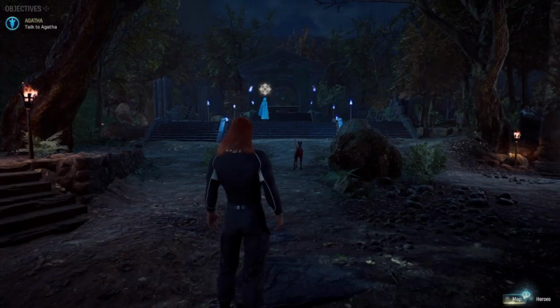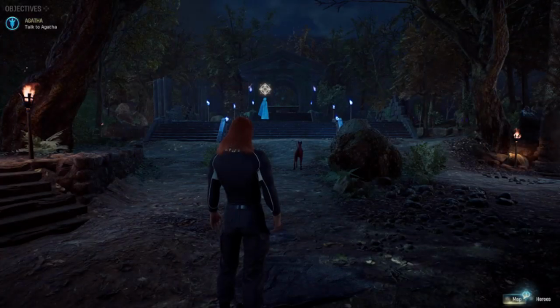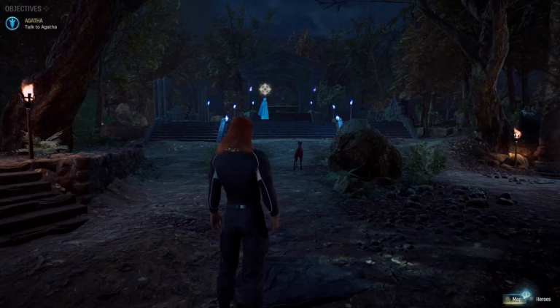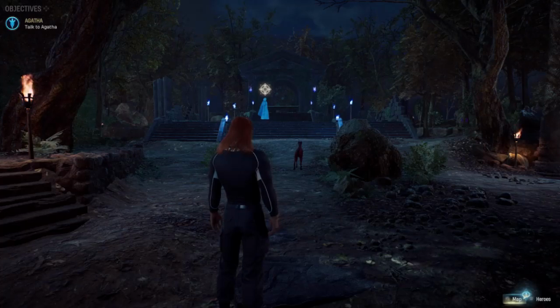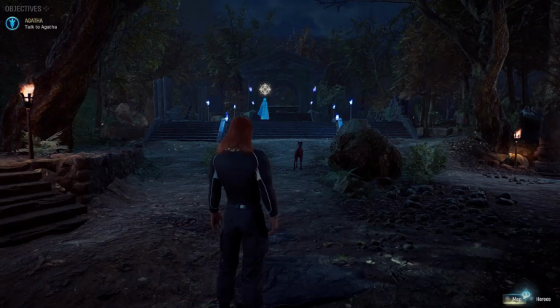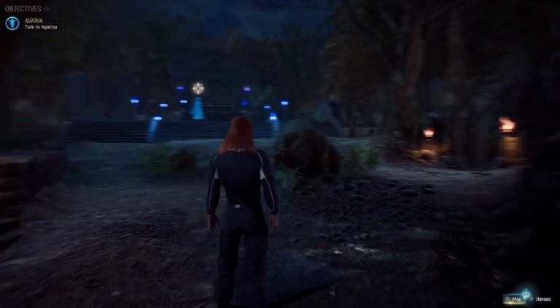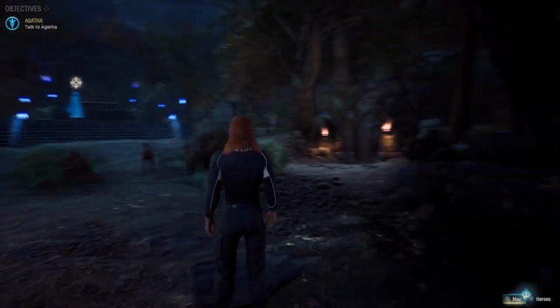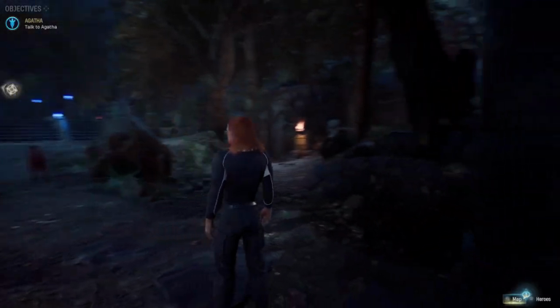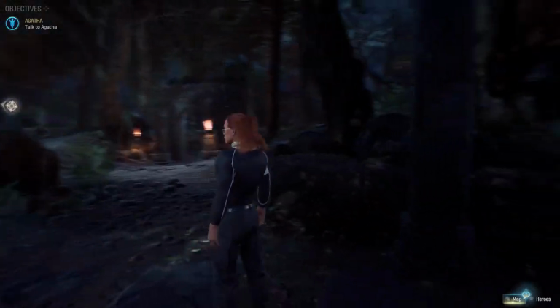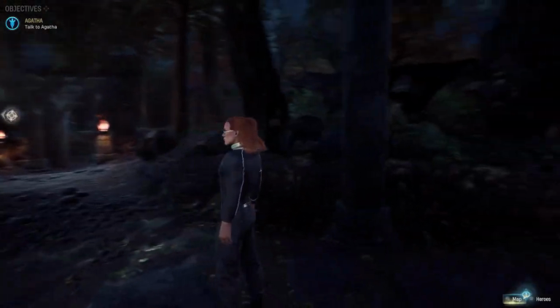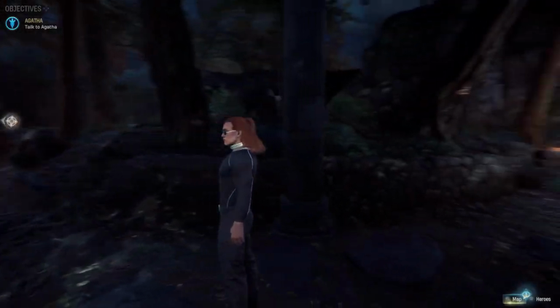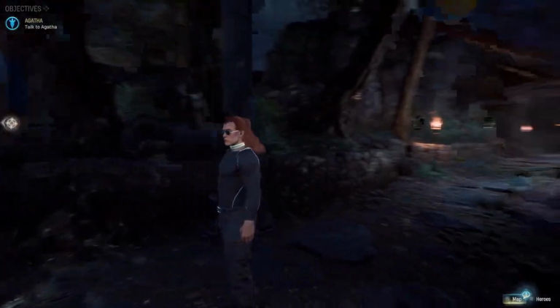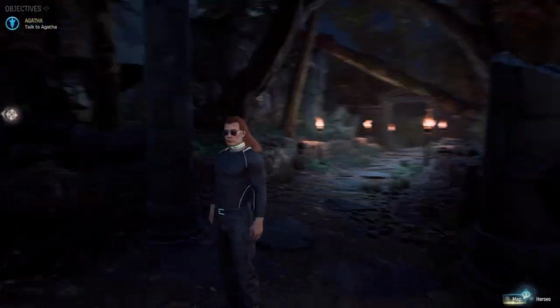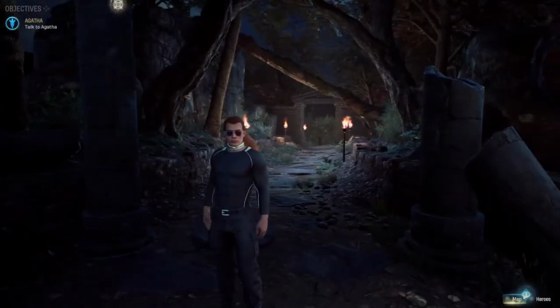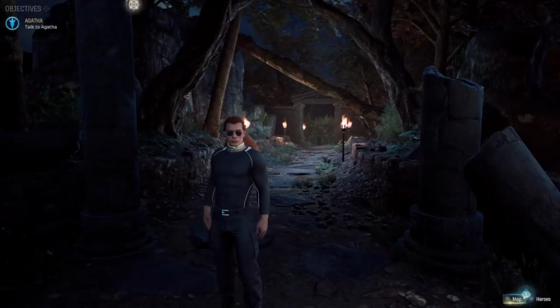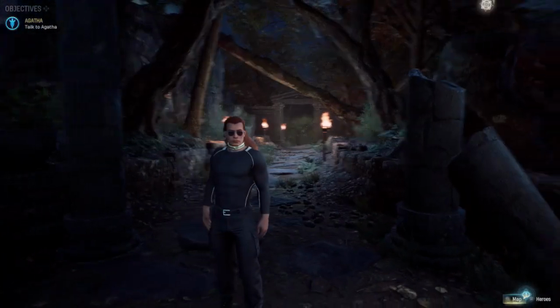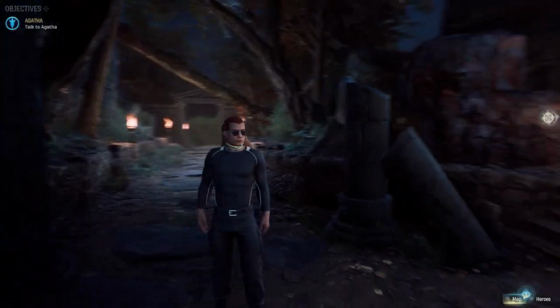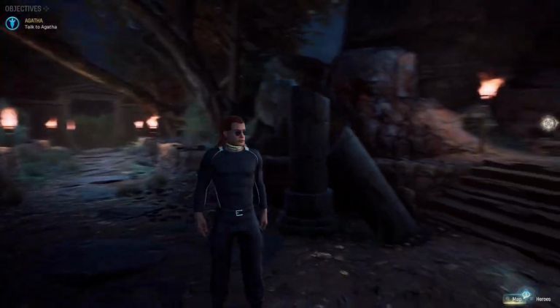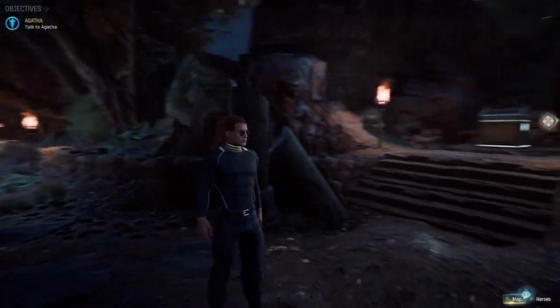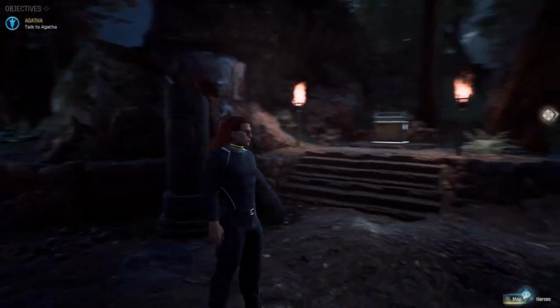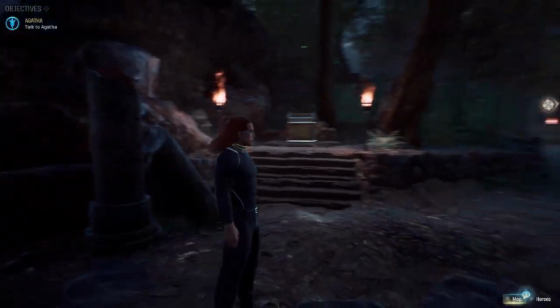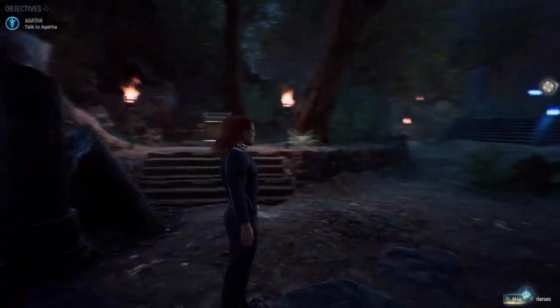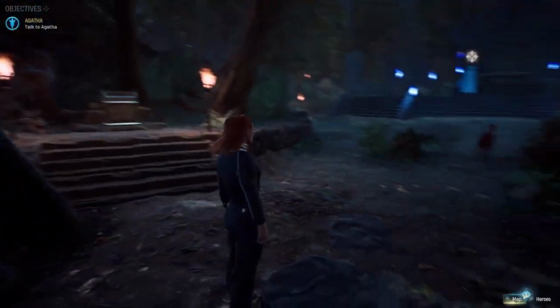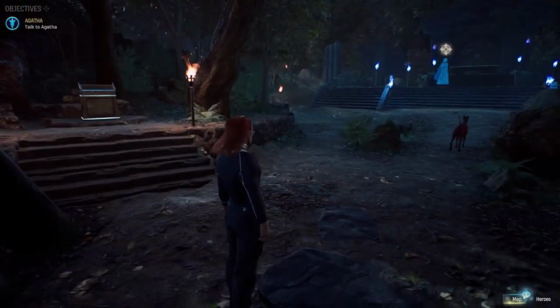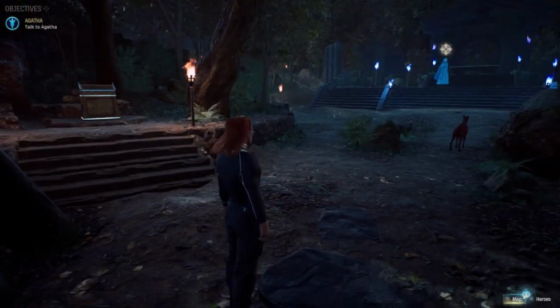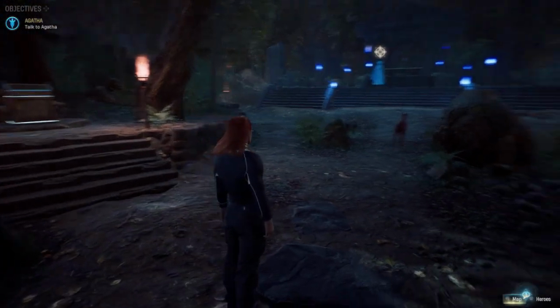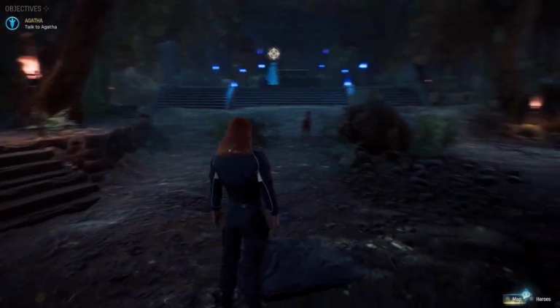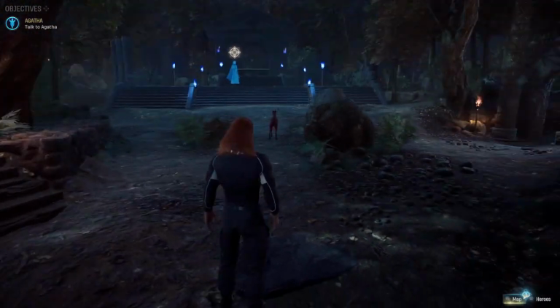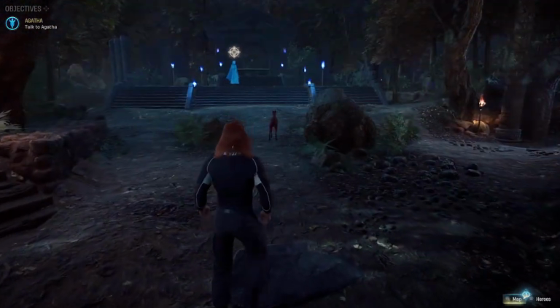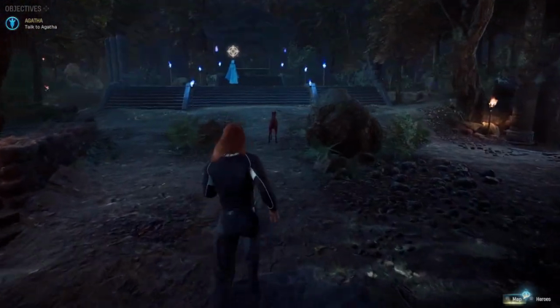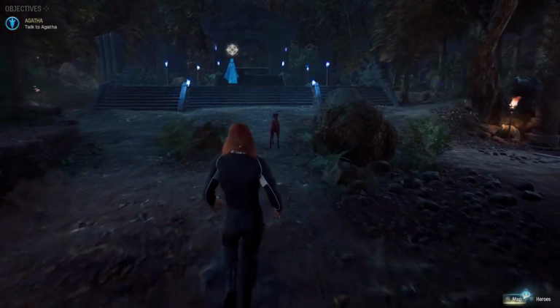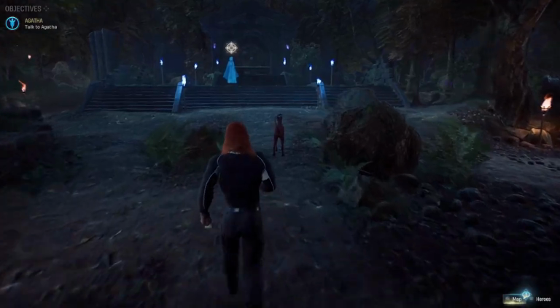The fourth haven can be found in Agatha's altar. Facing the altar, it's on the left-hand side.